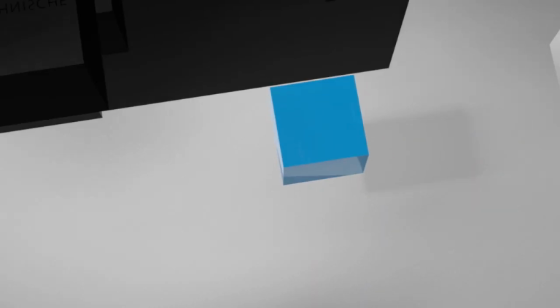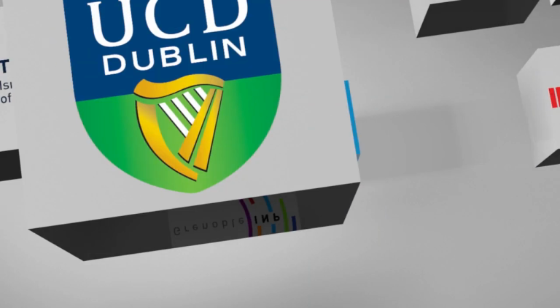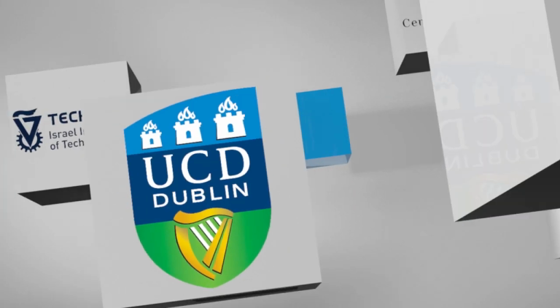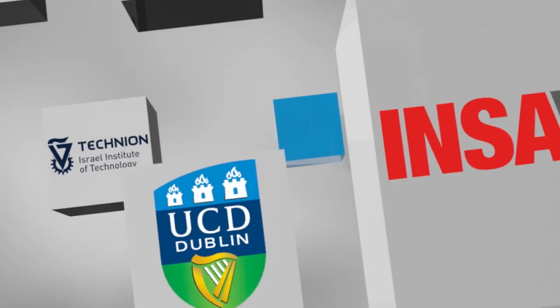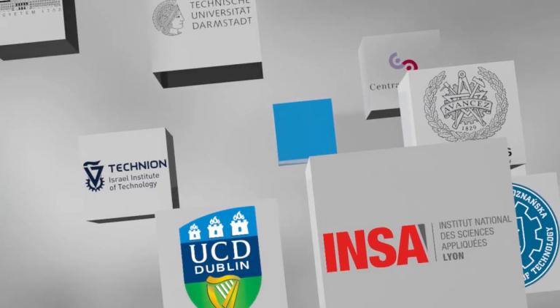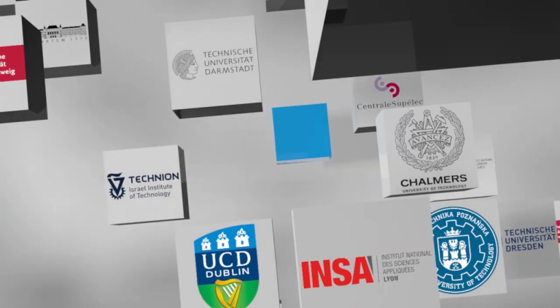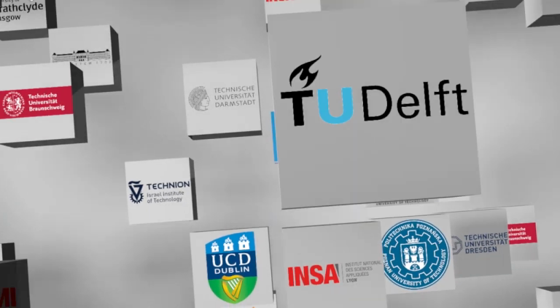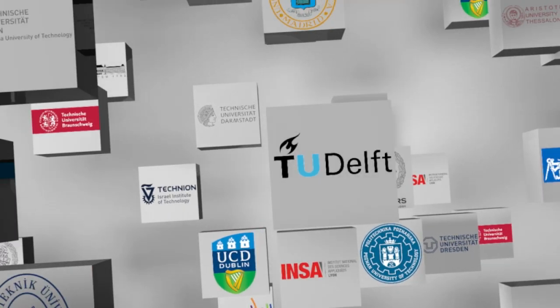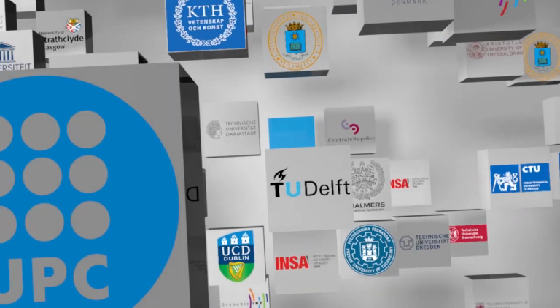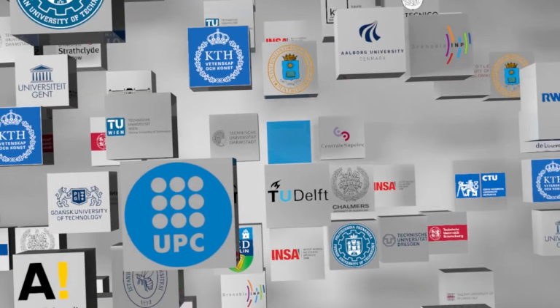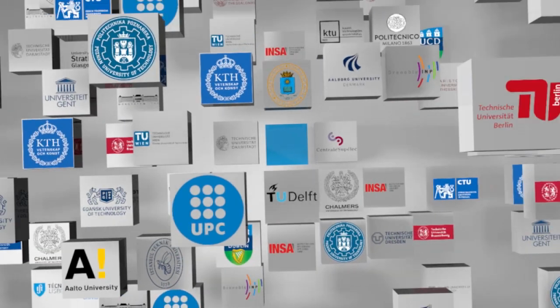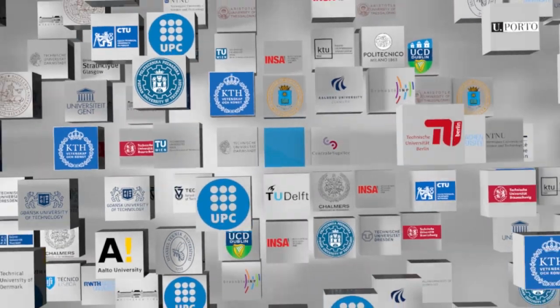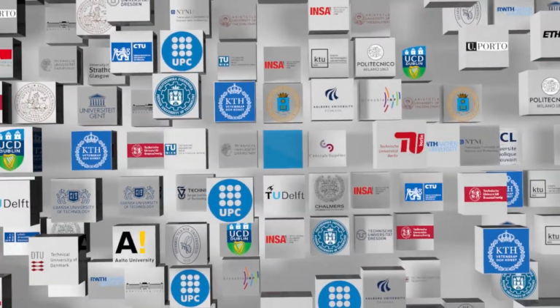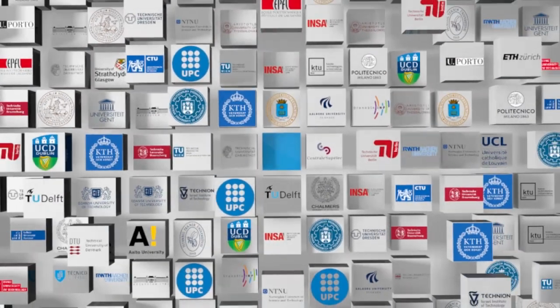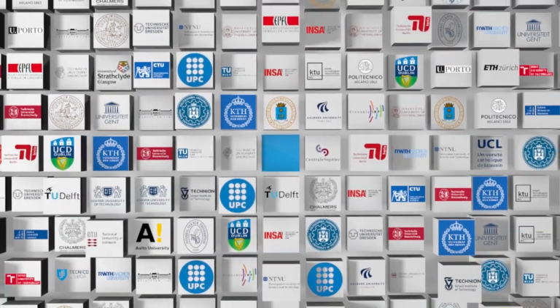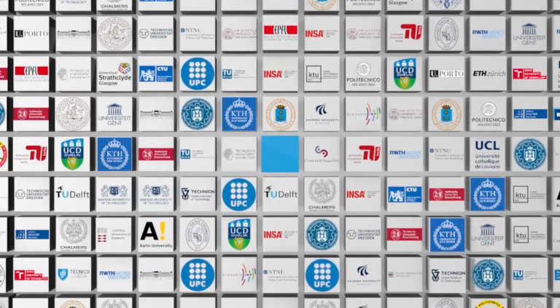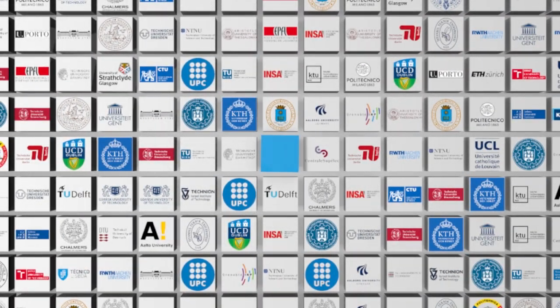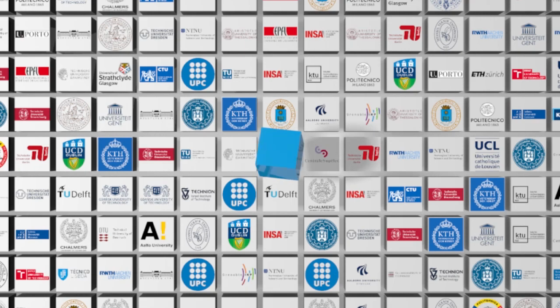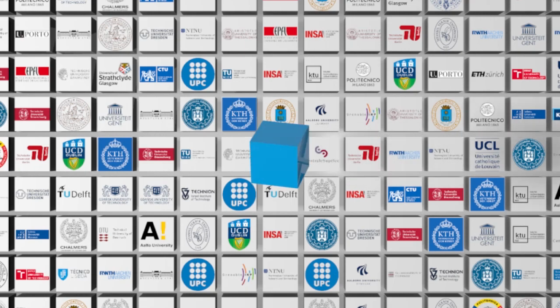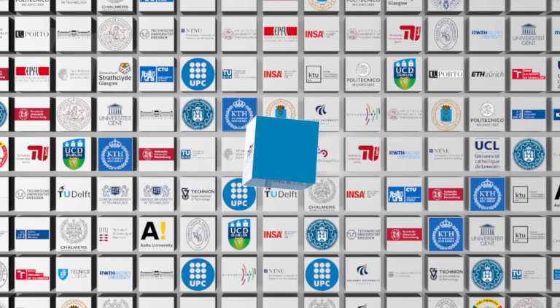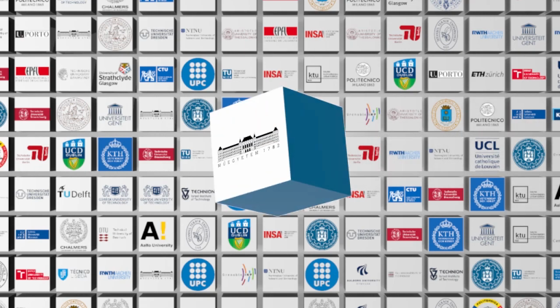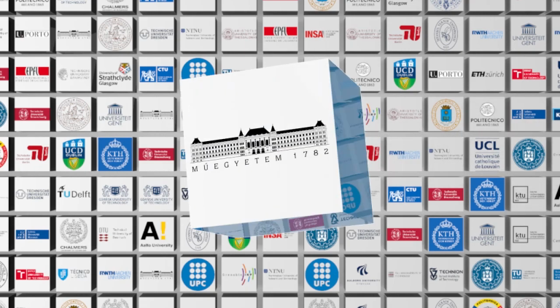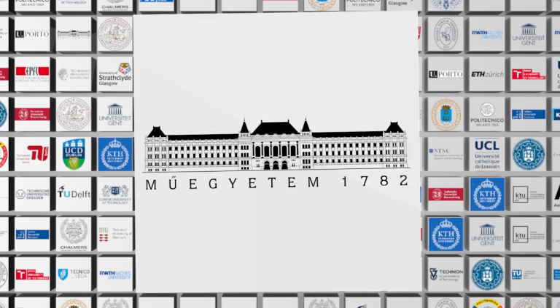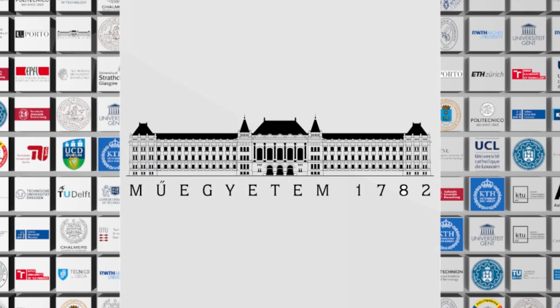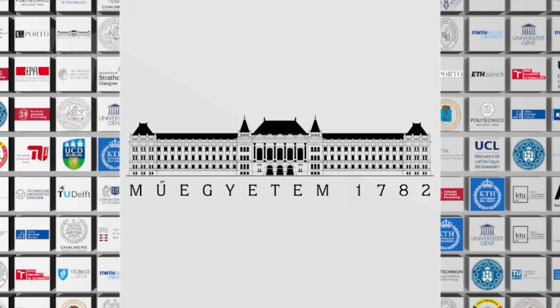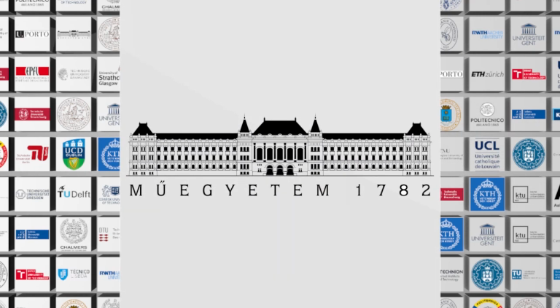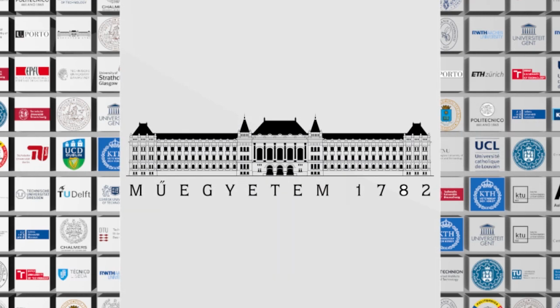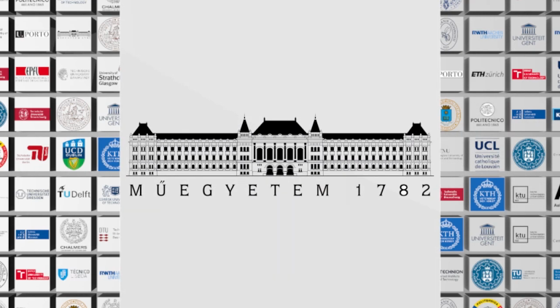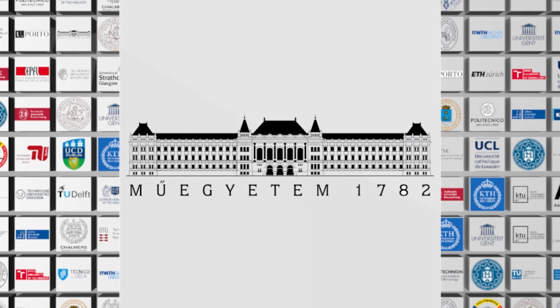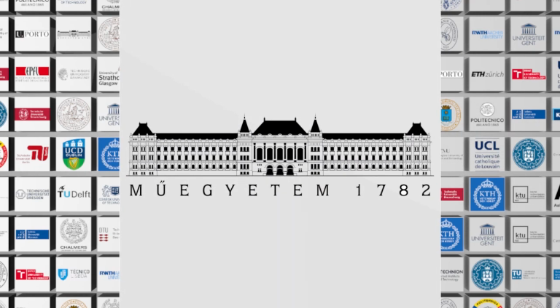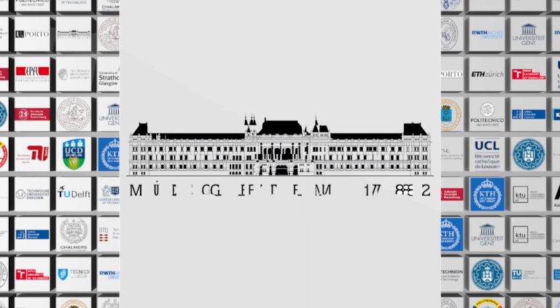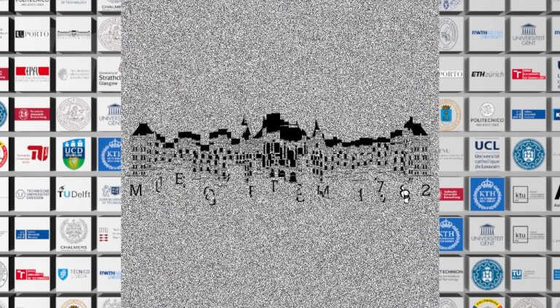This week's video is brought to you by Budapest University of Technology and Economics.